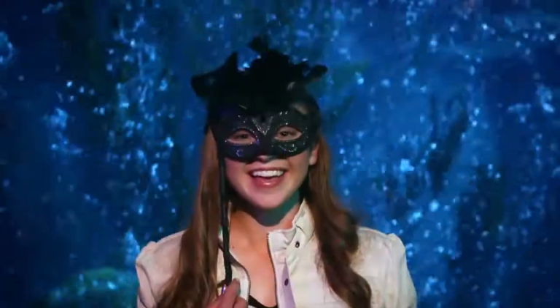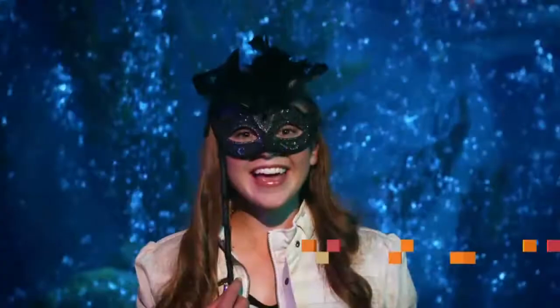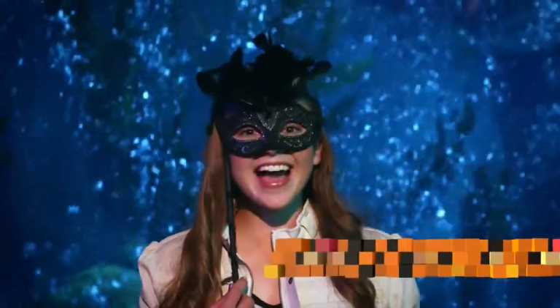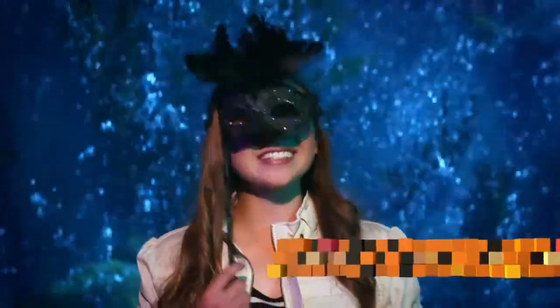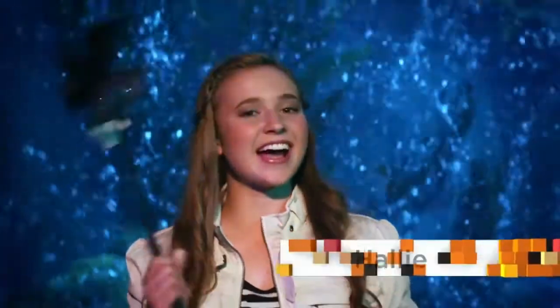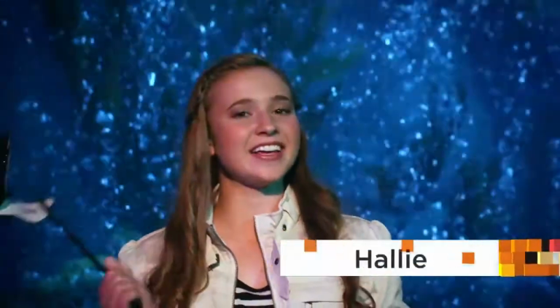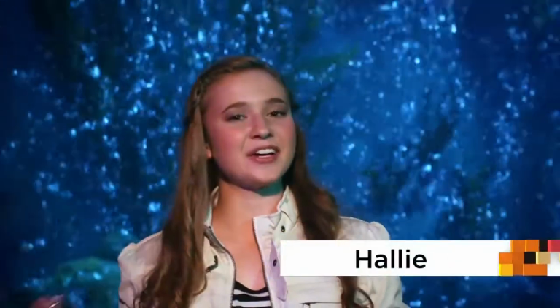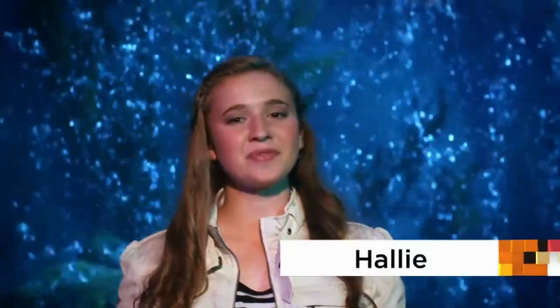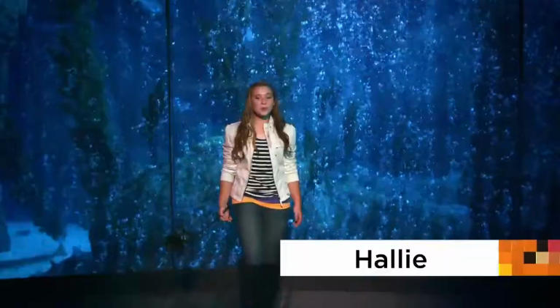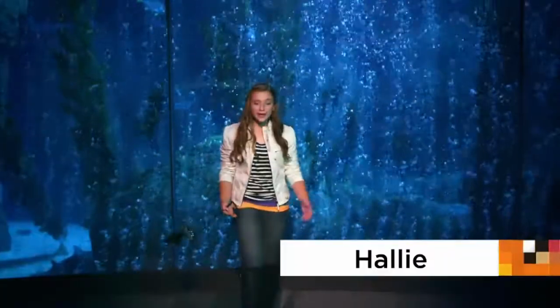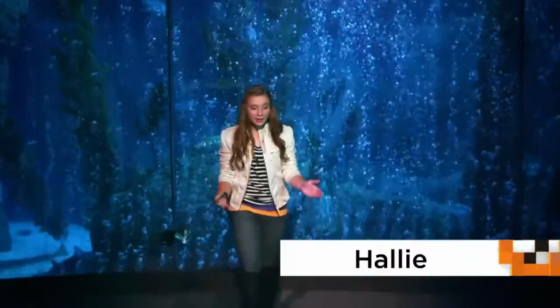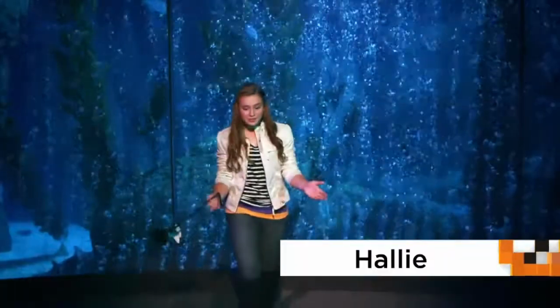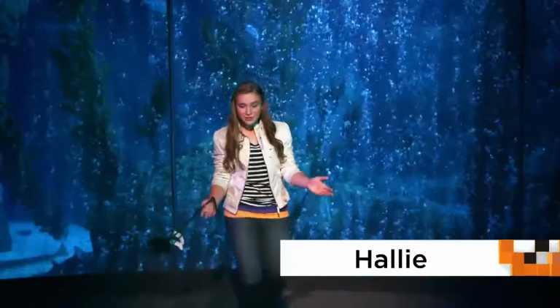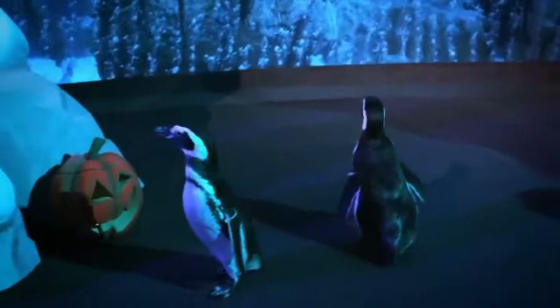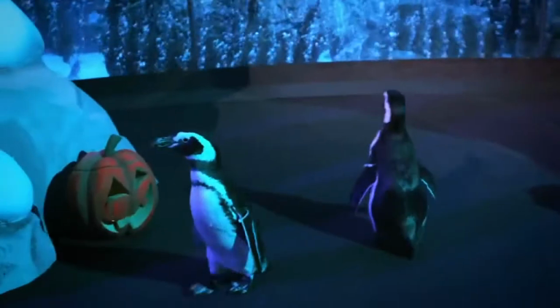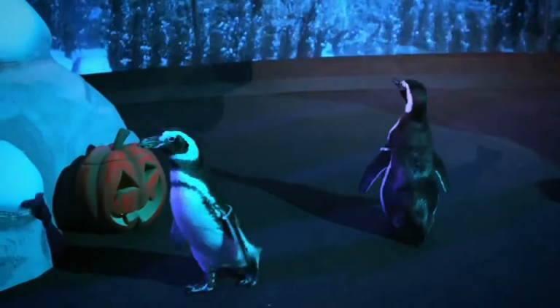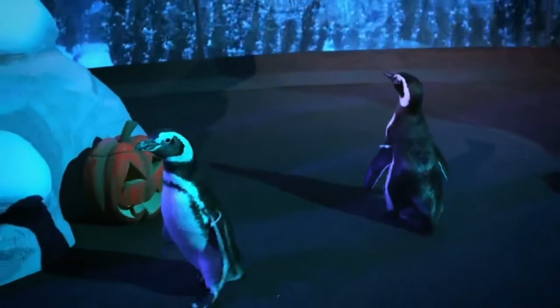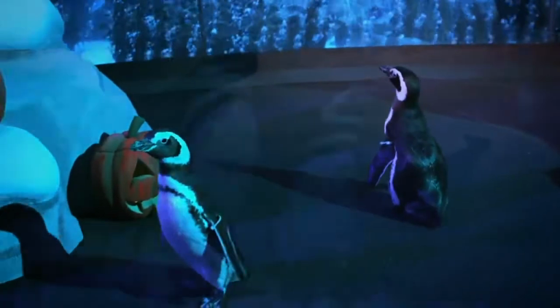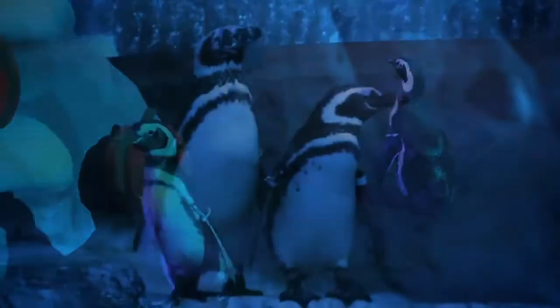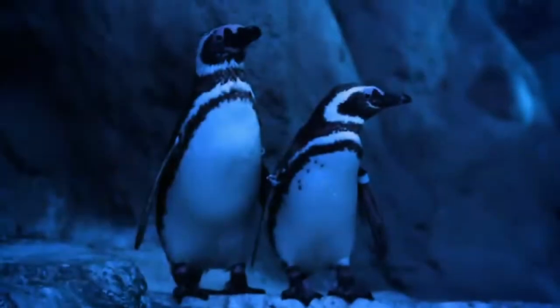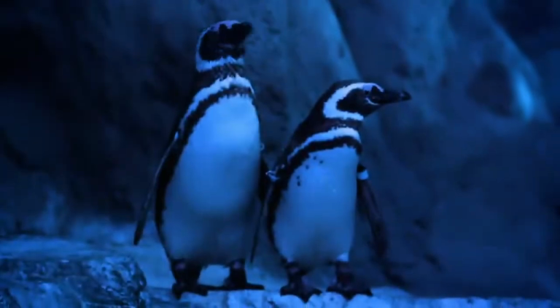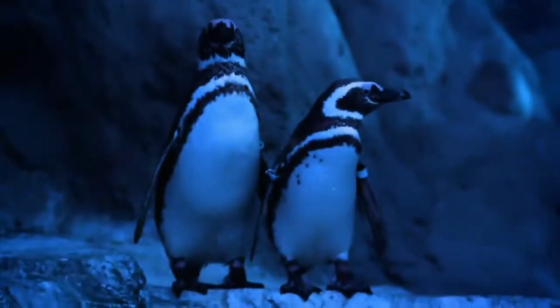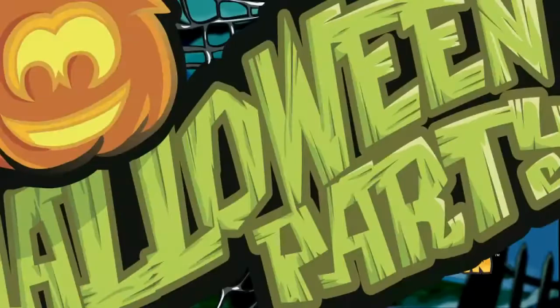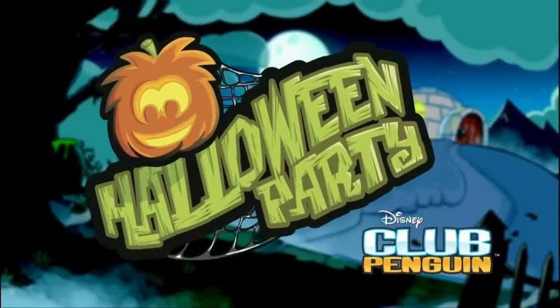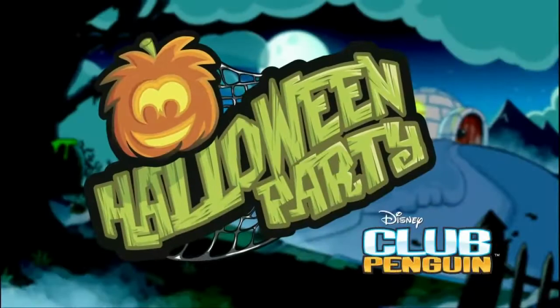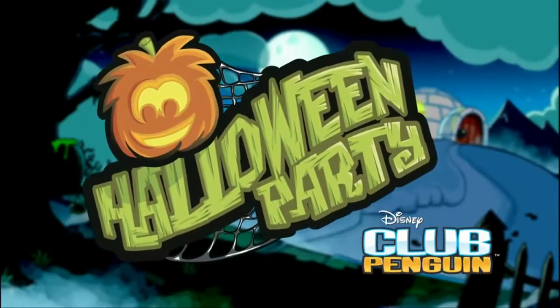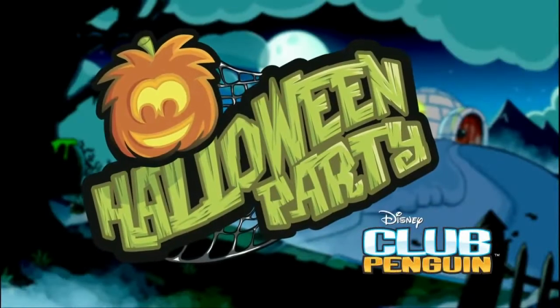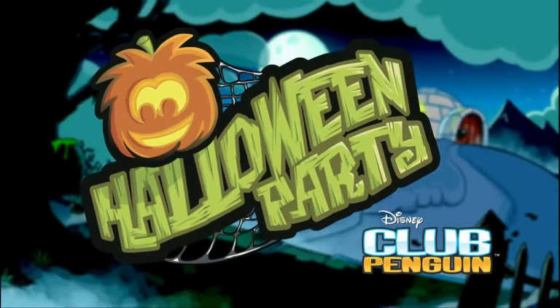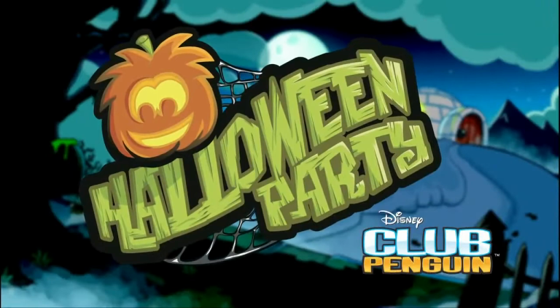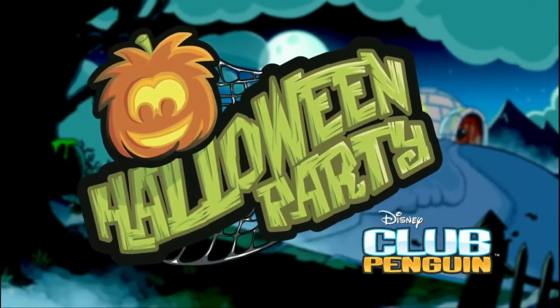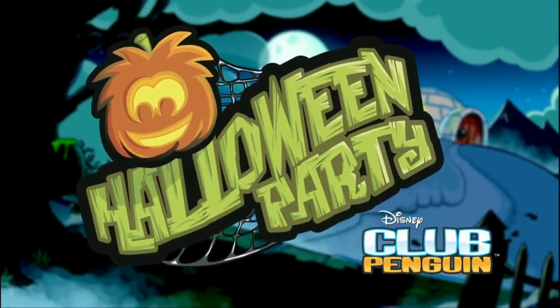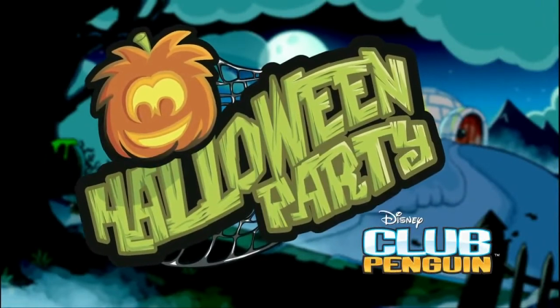Hey guys, Hallie here. We're hanging out with some new friends at the aquarium to celebrate the launch of the Club Penguin Halloween Party.